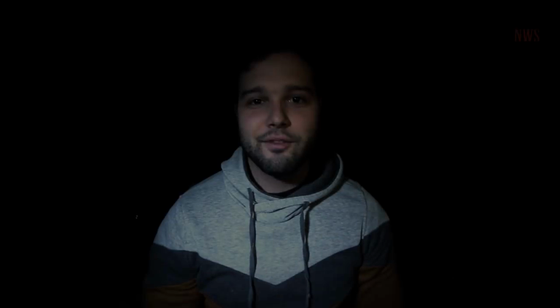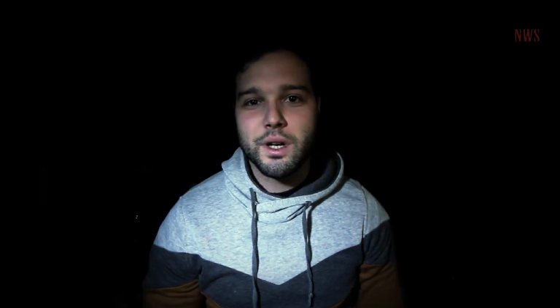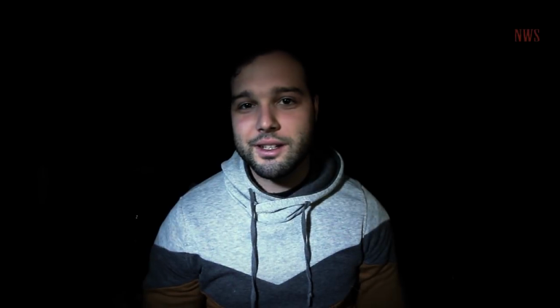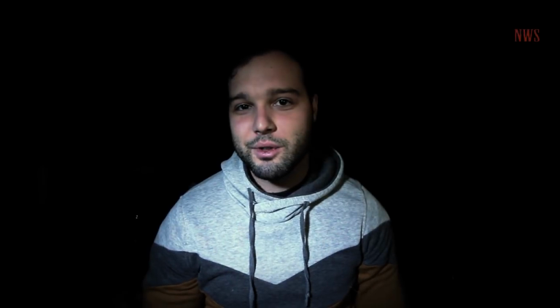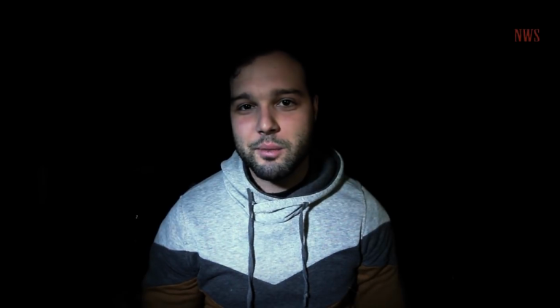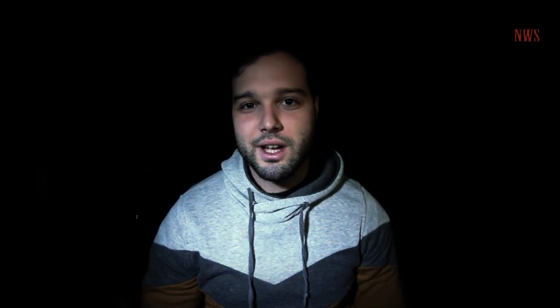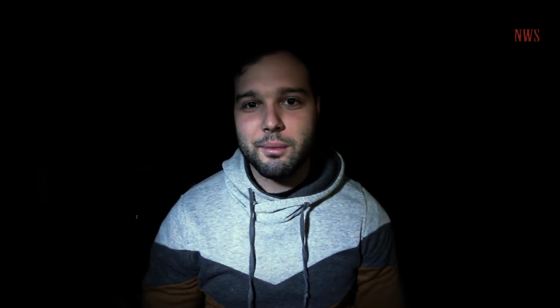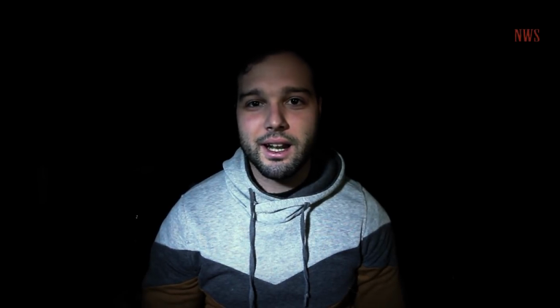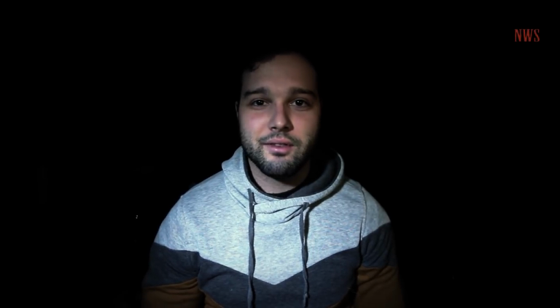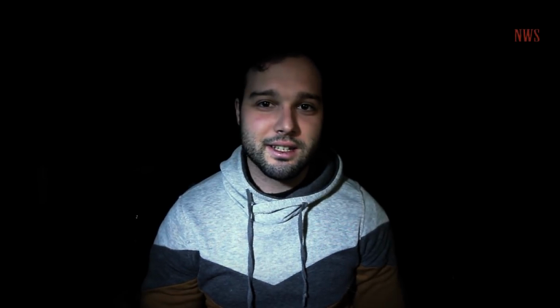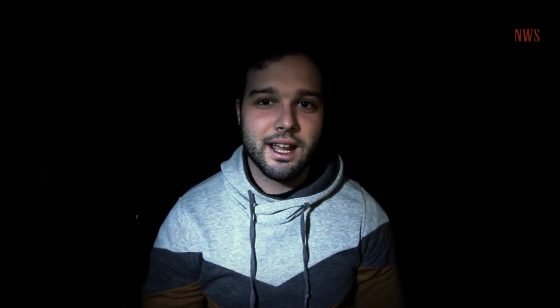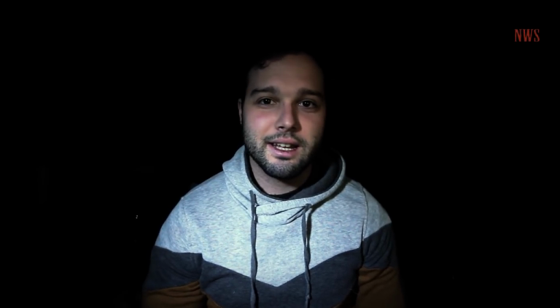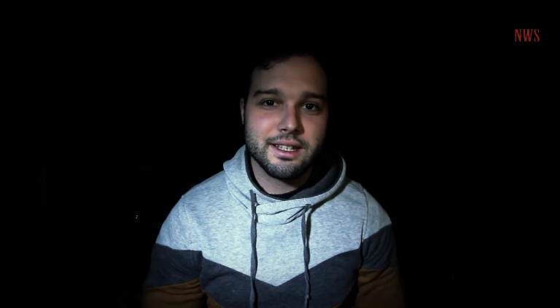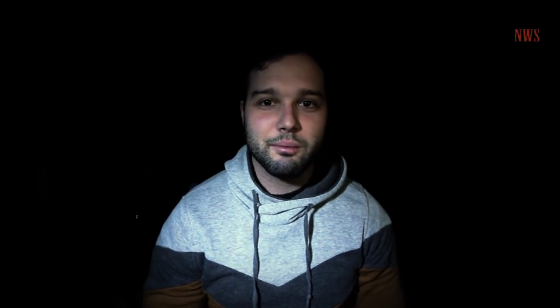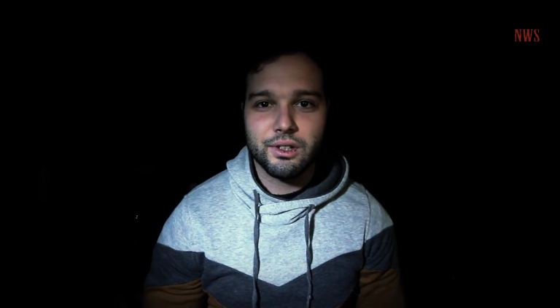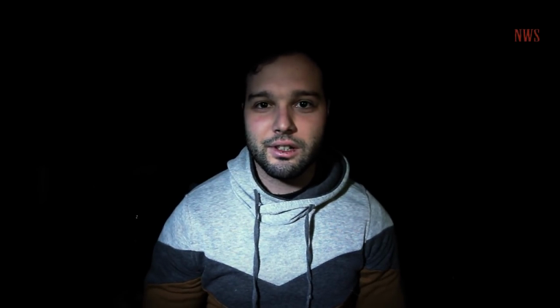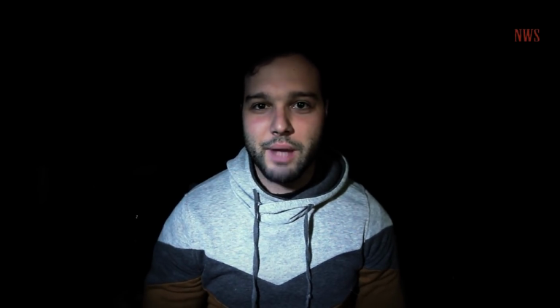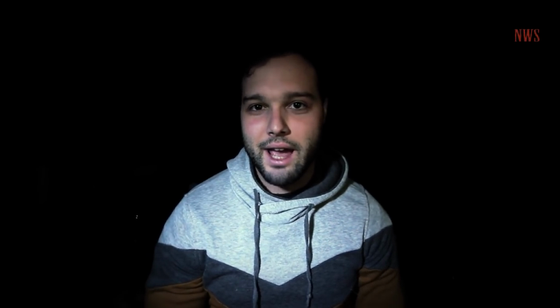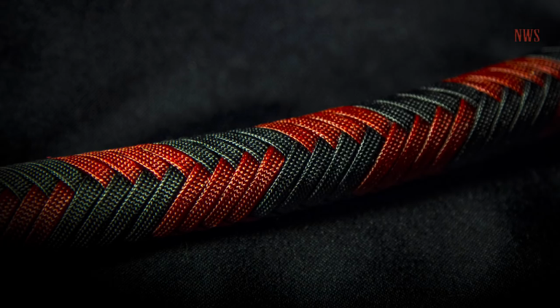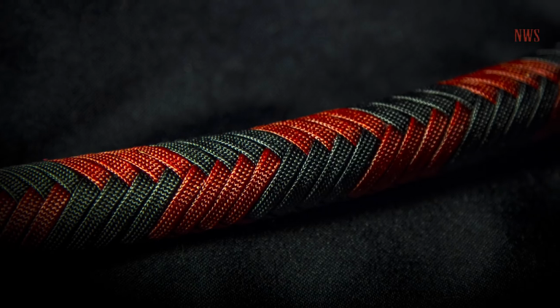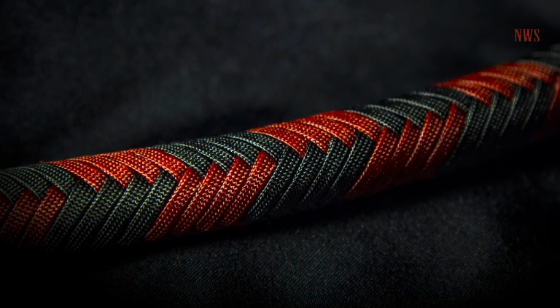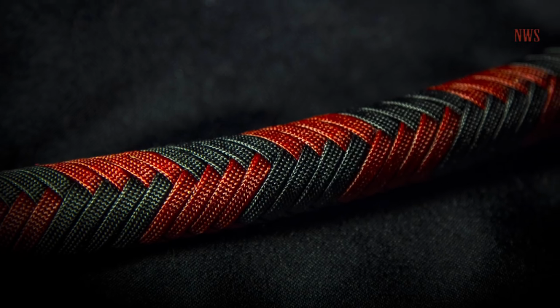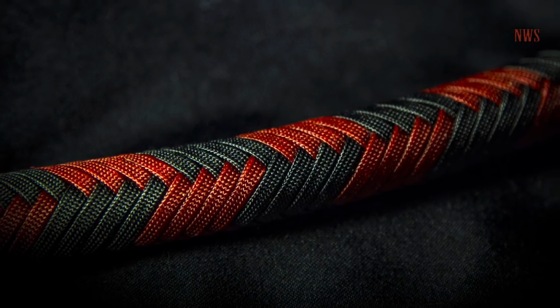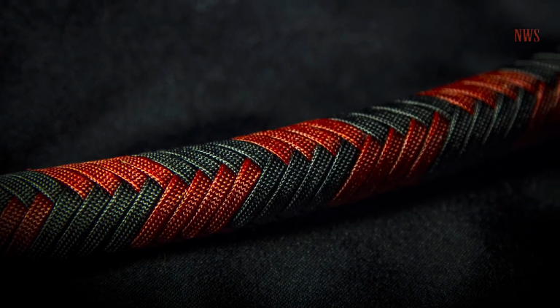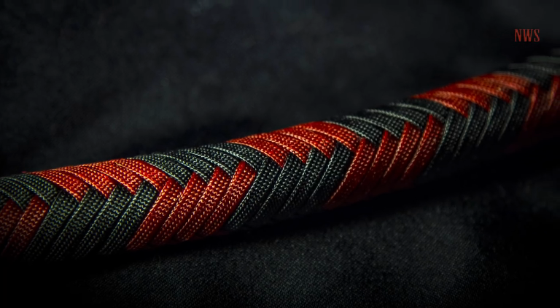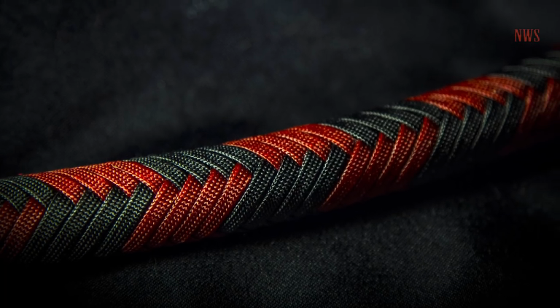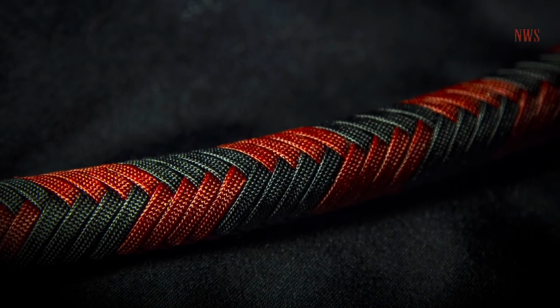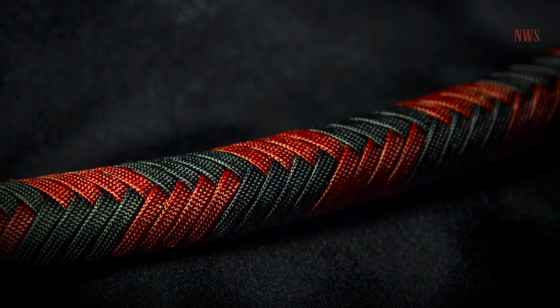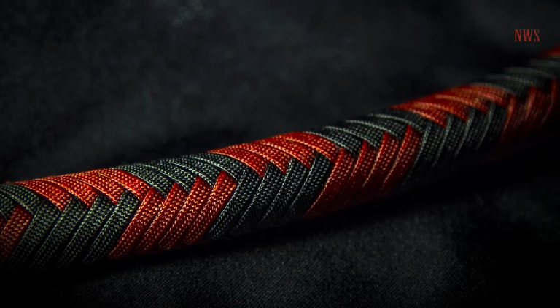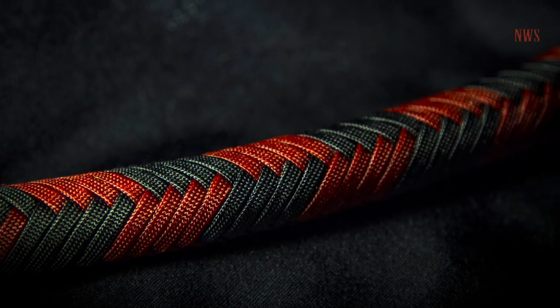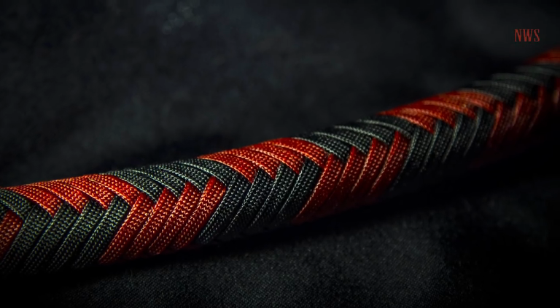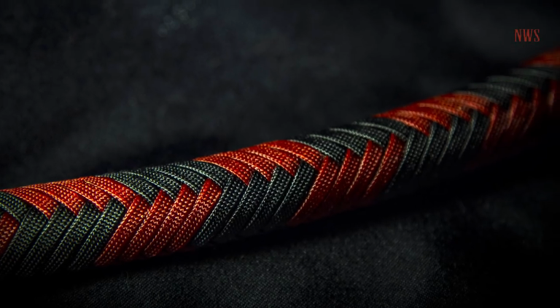Hey everyone, it's Nick with The Whip Shop, and I have an exciting, simple little pattern for you guys. I call this one the alternating pattern.